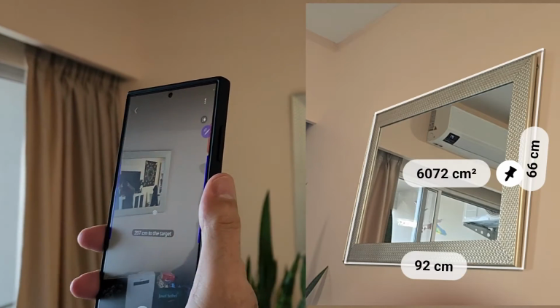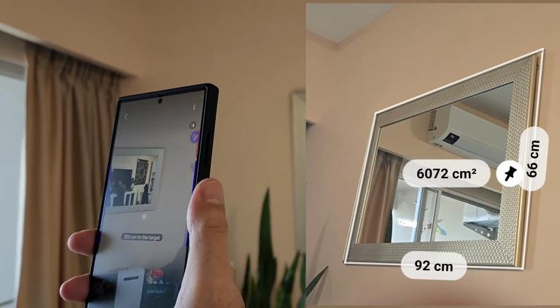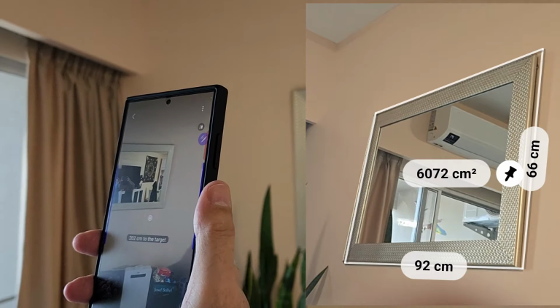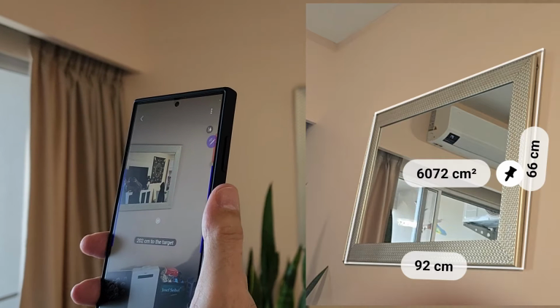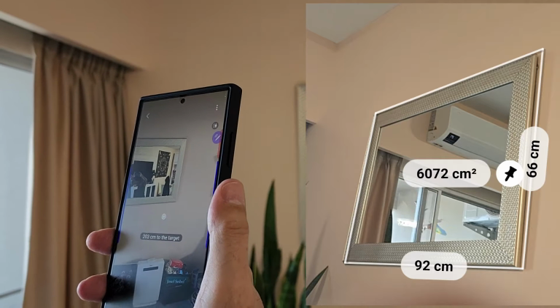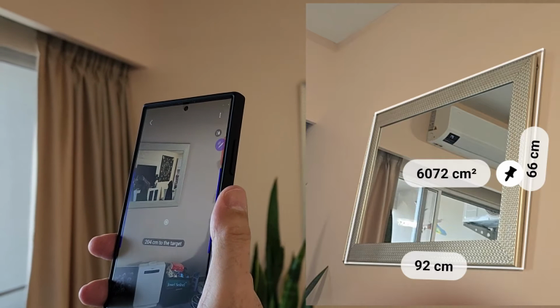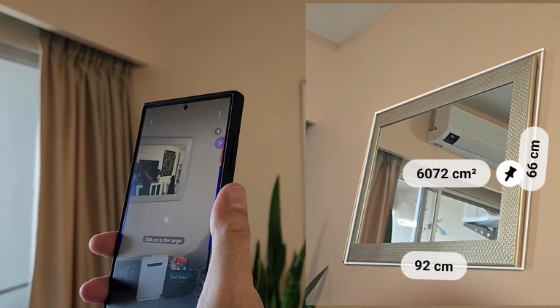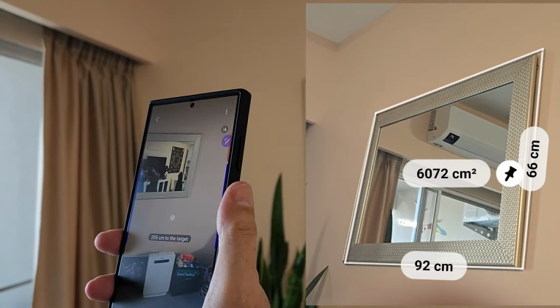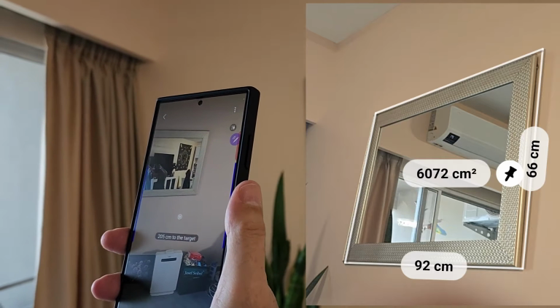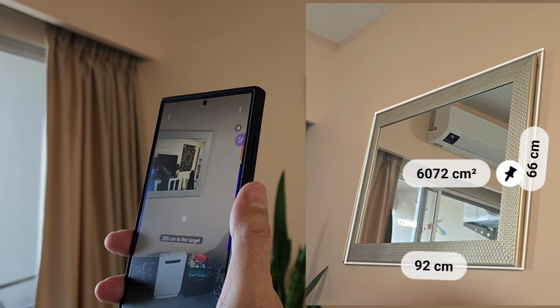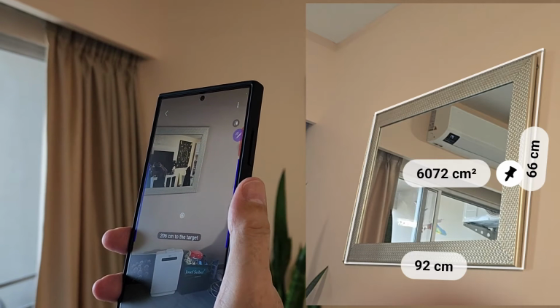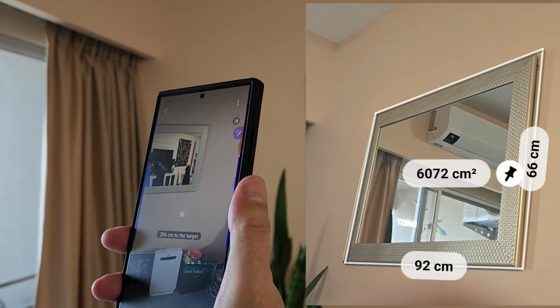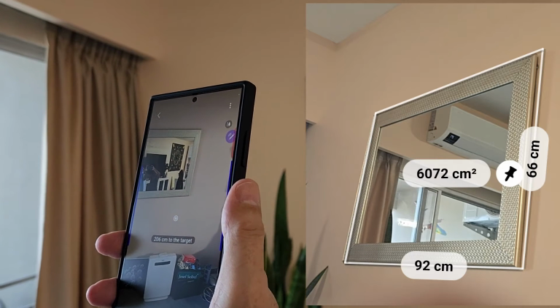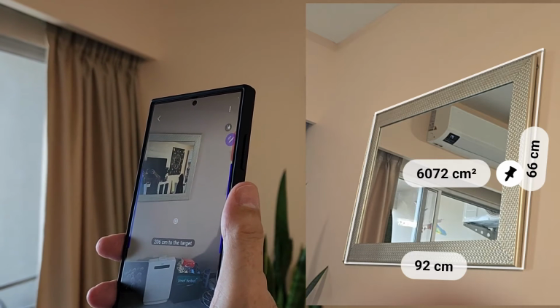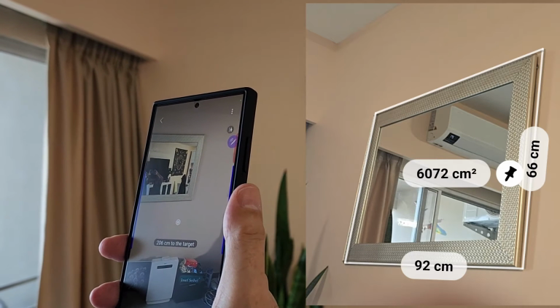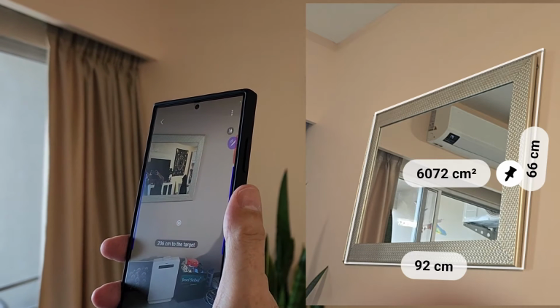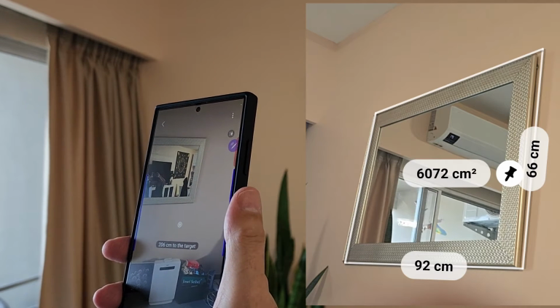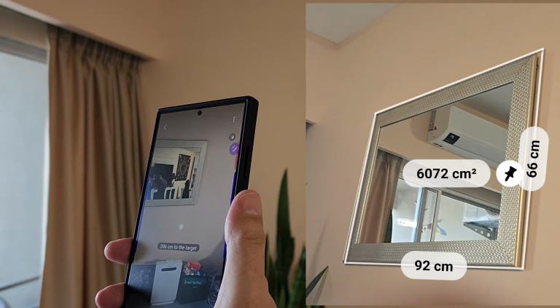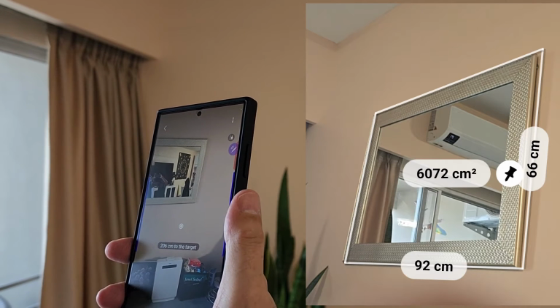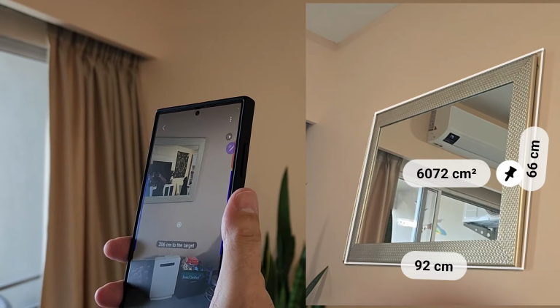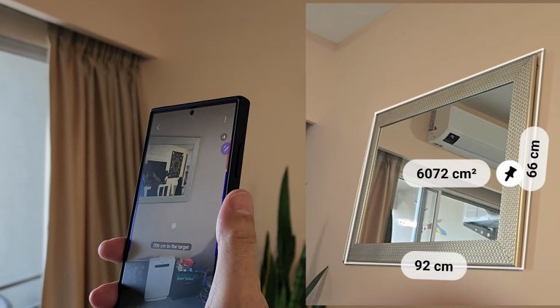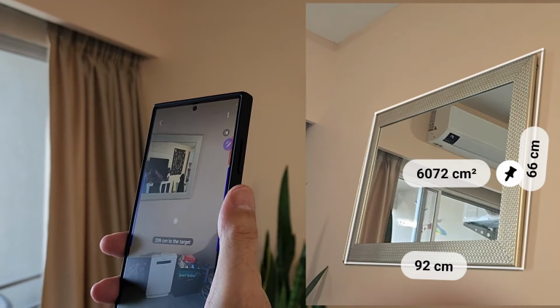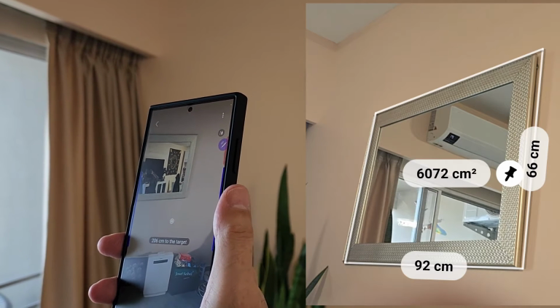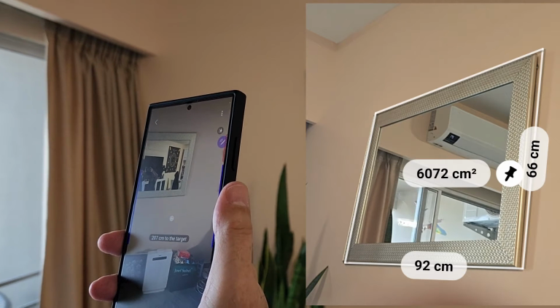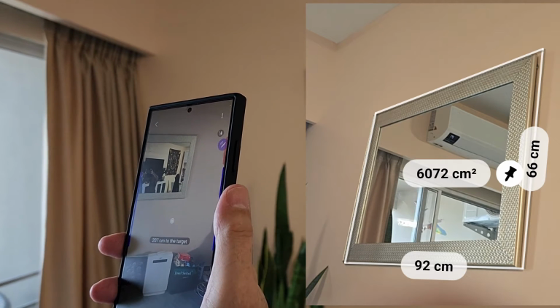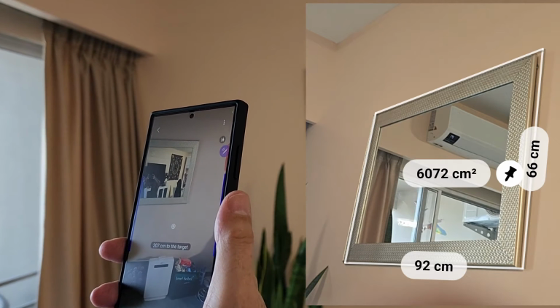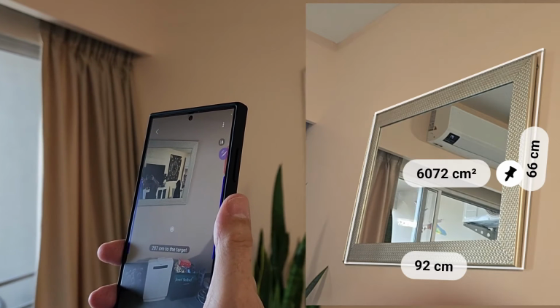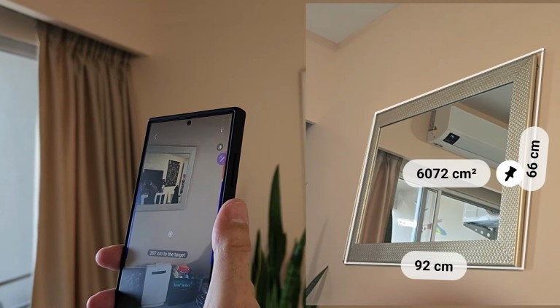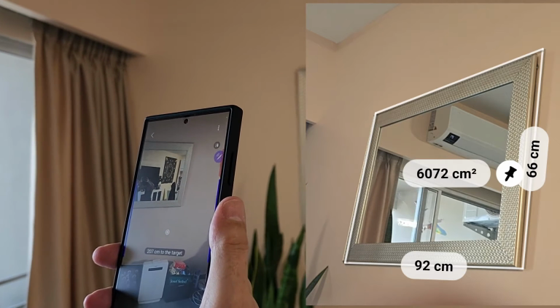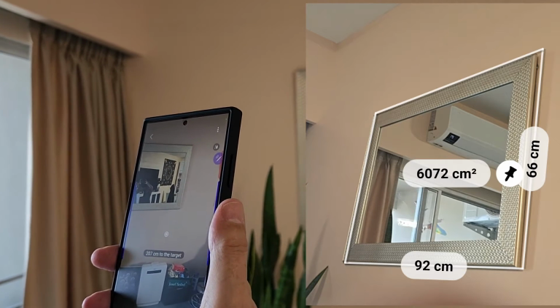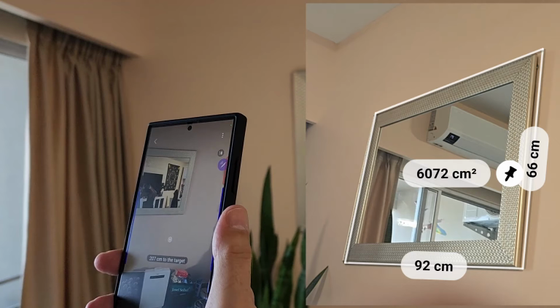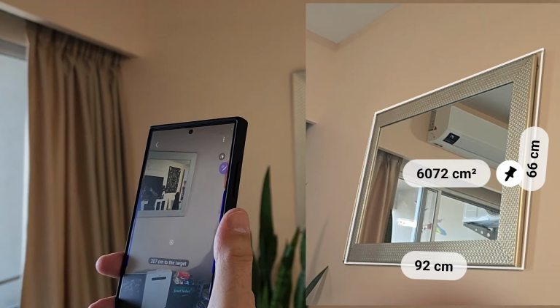Just to let you know, you've got many features you've probably forgotten on this phone. Just thought I'd add that in. Hope you enjoyed it.